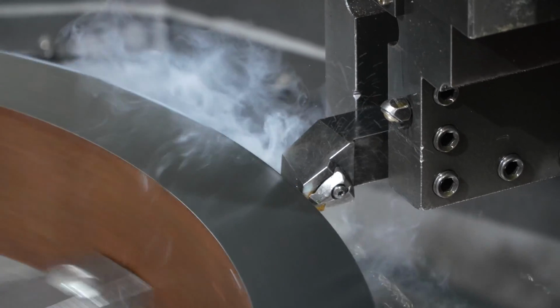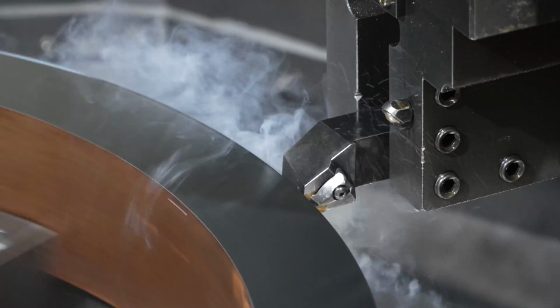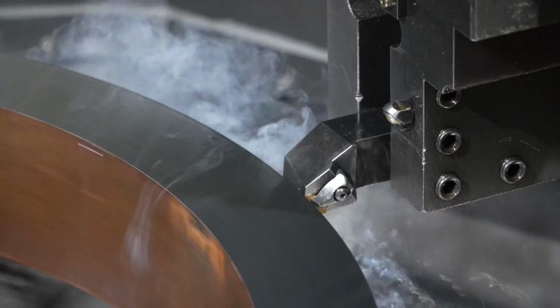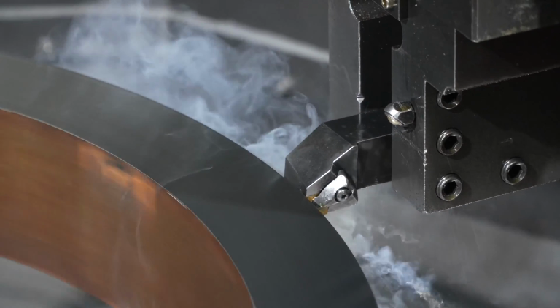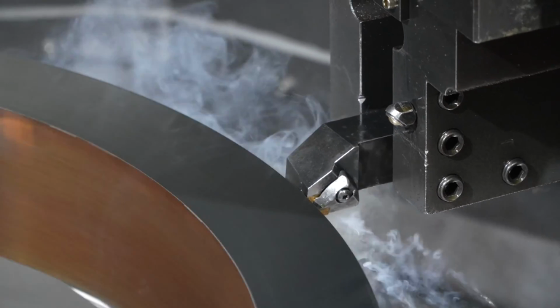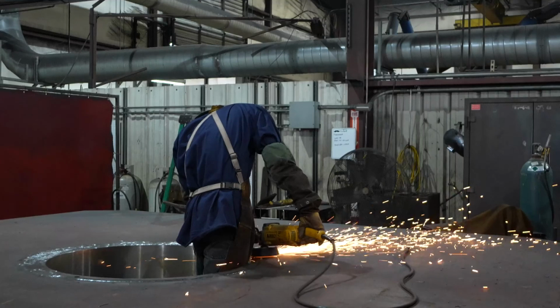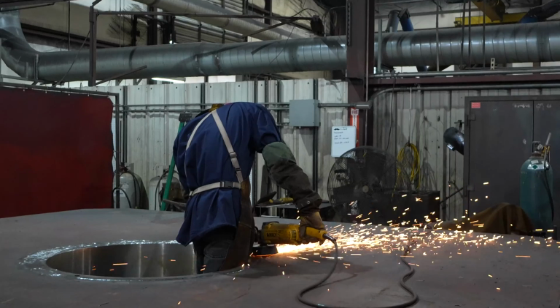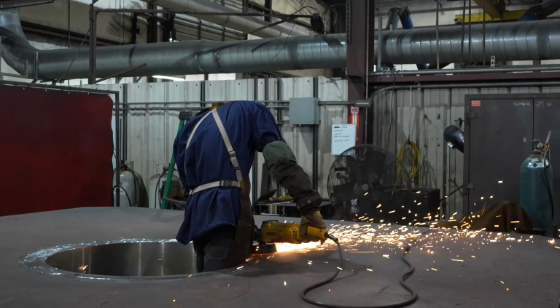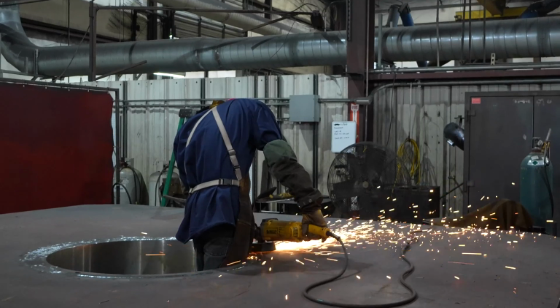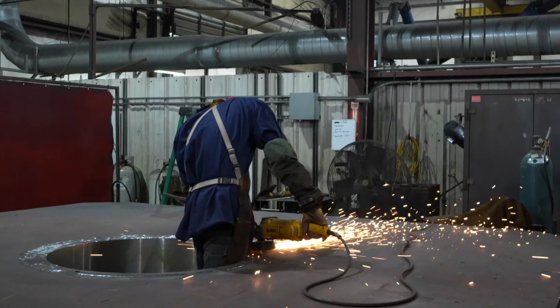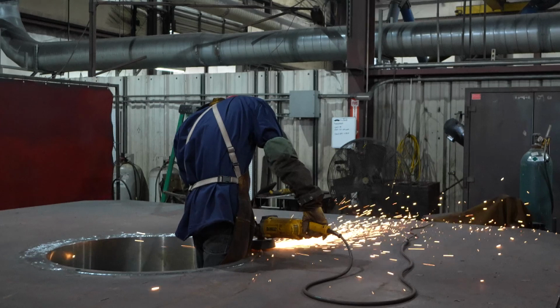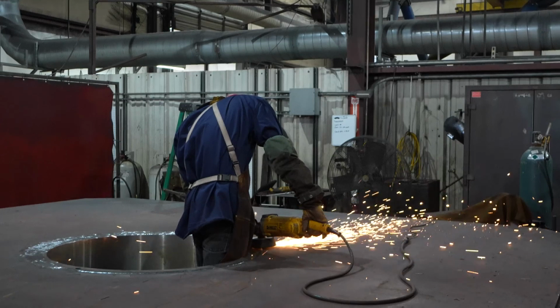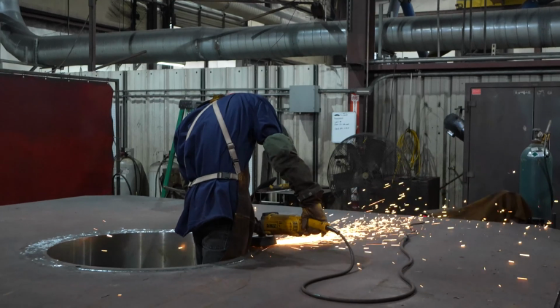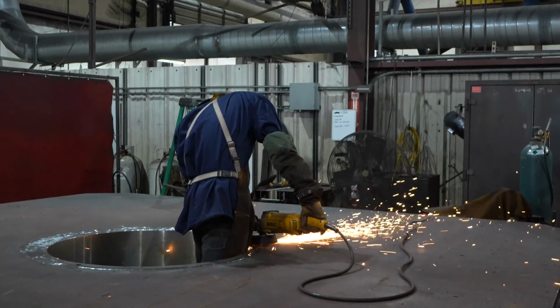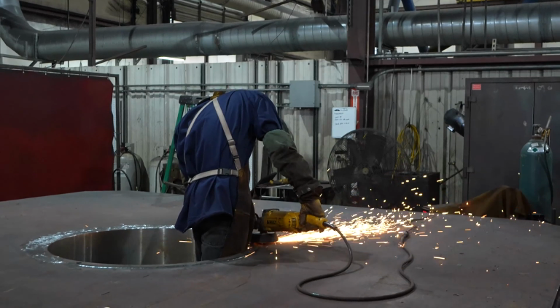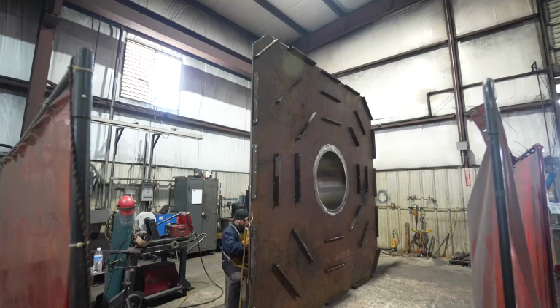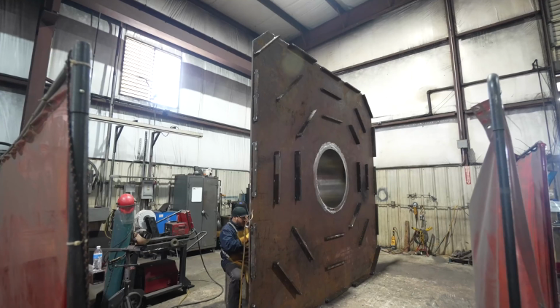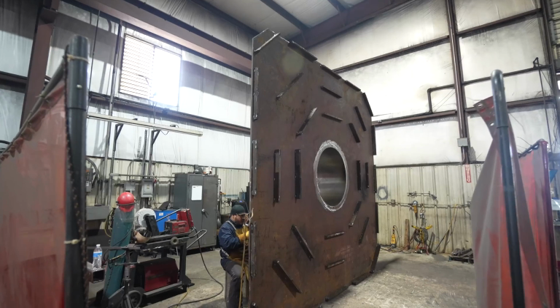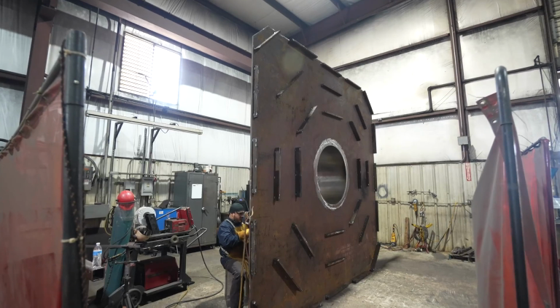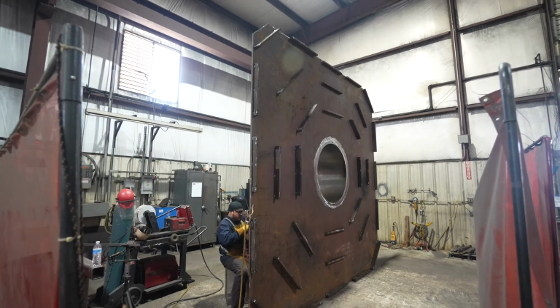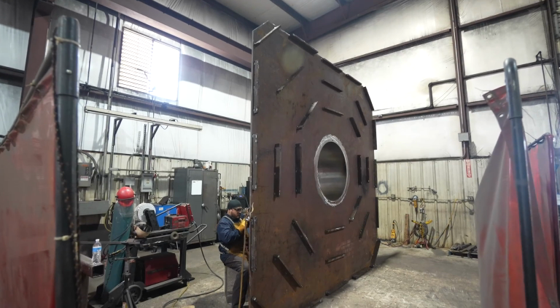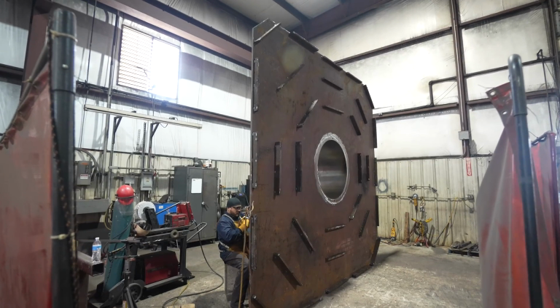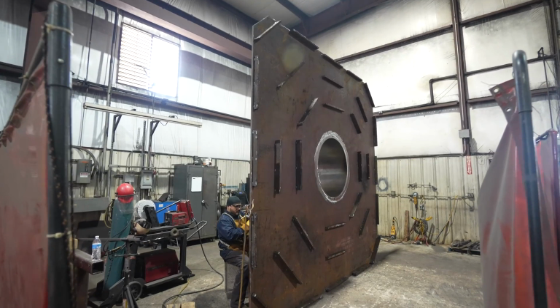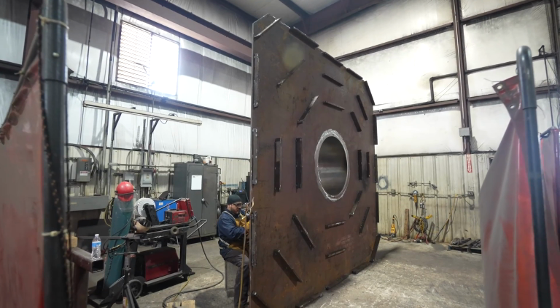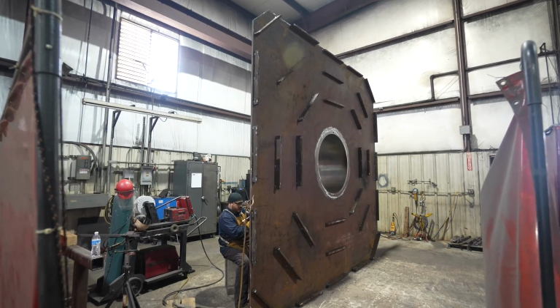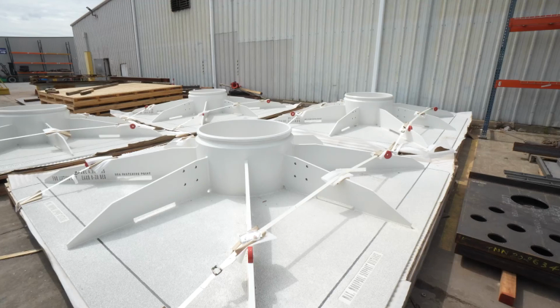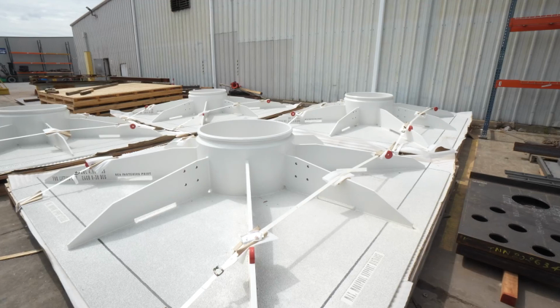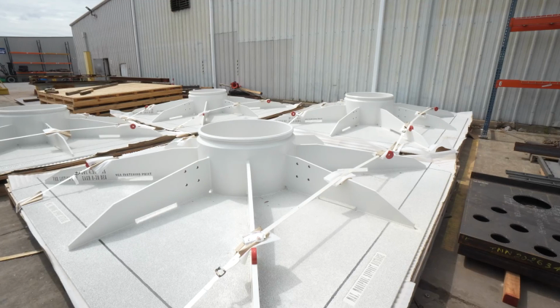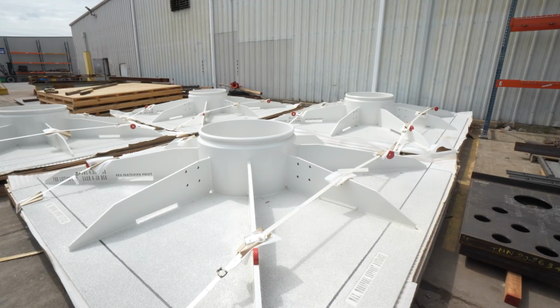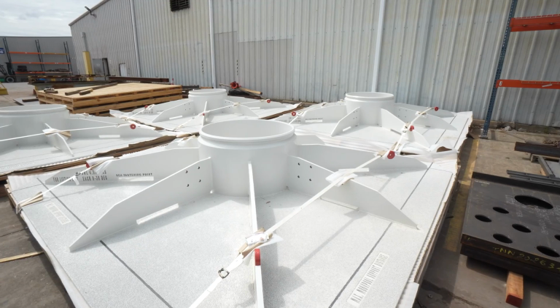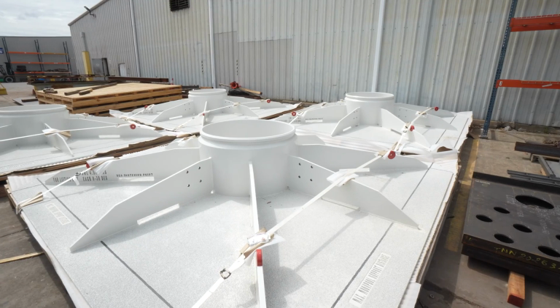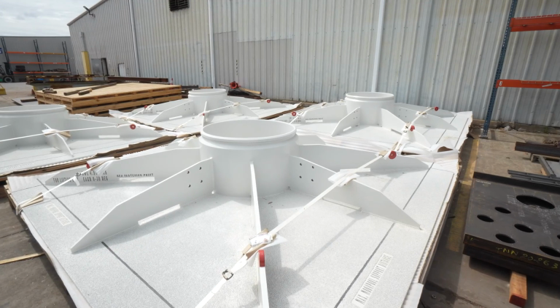And they're put on weldments that we fabricate, weld, paint, and ship to our customers.